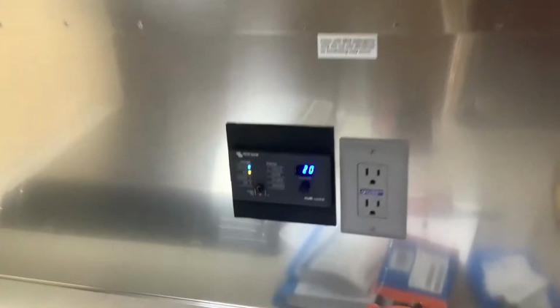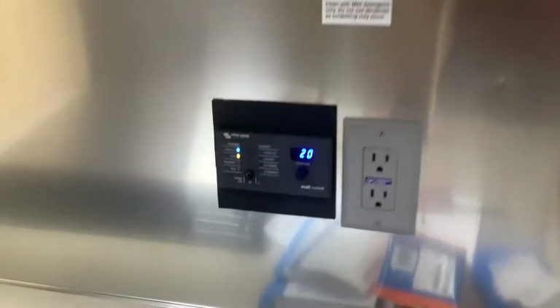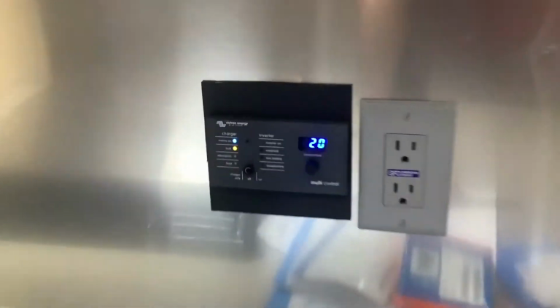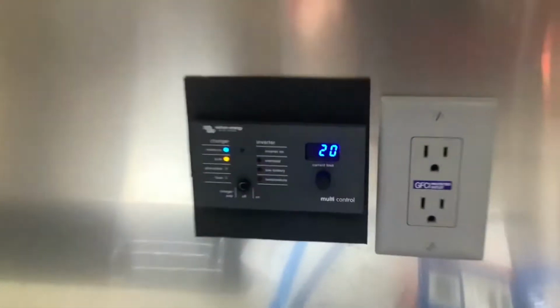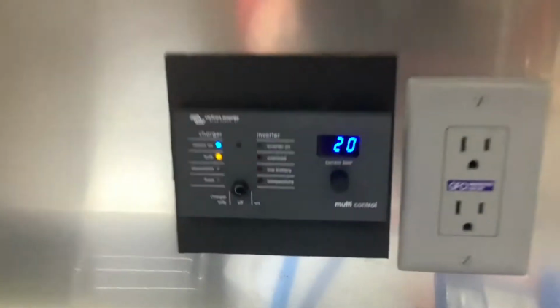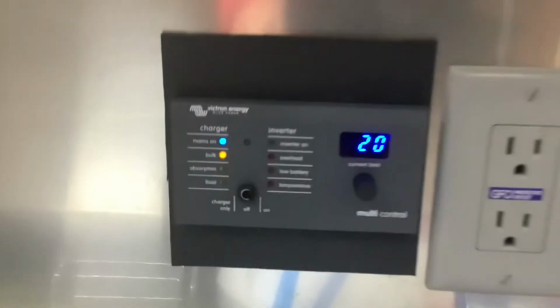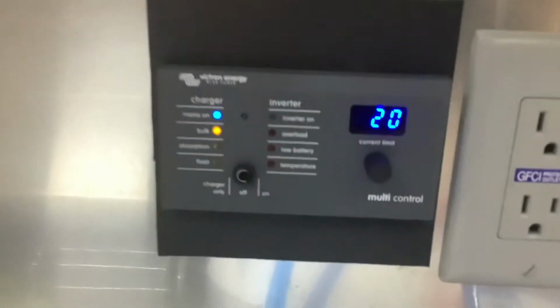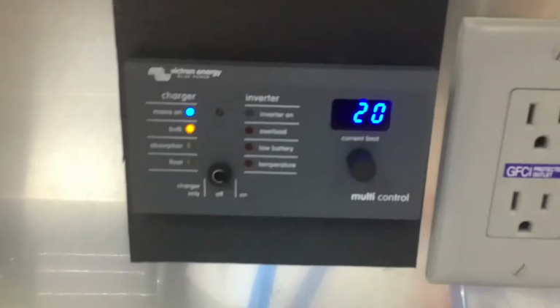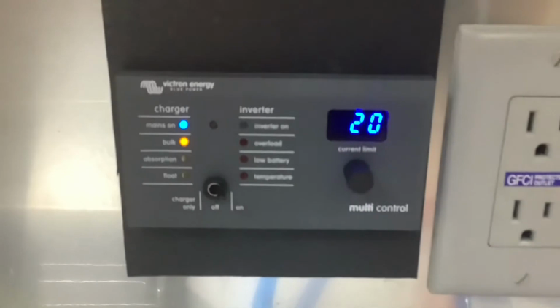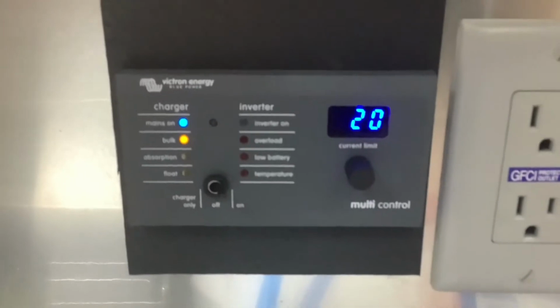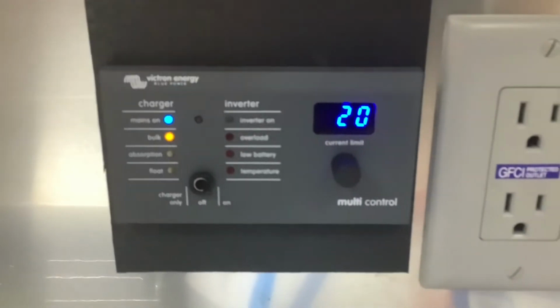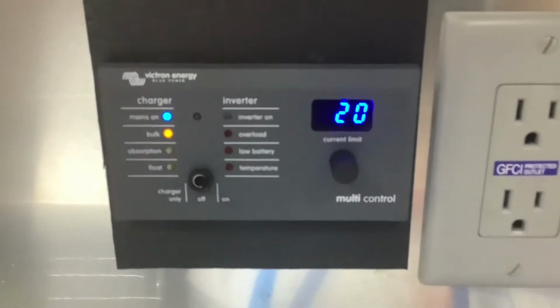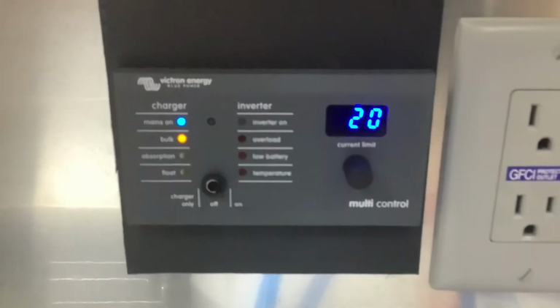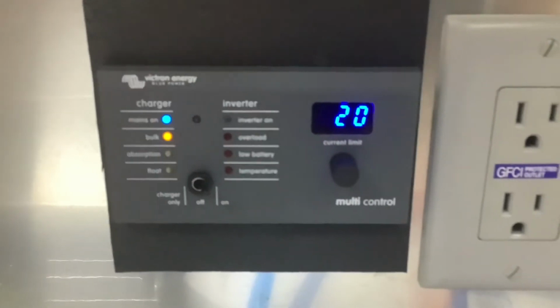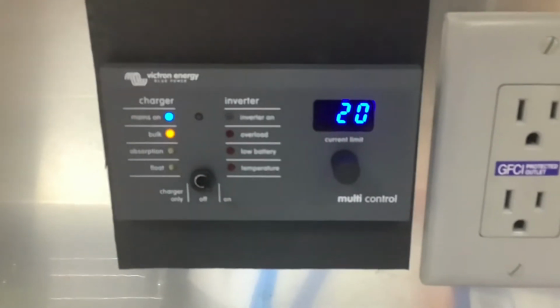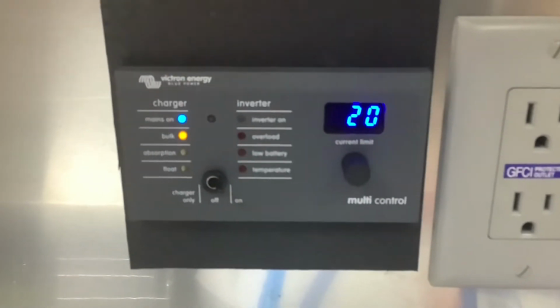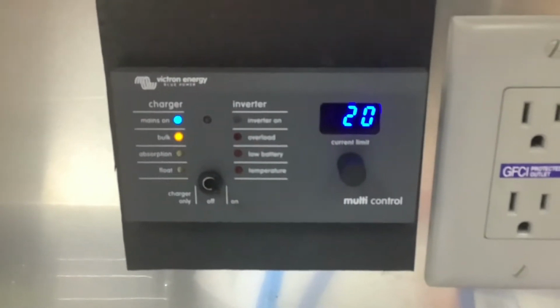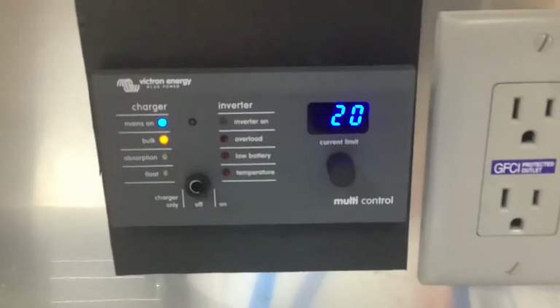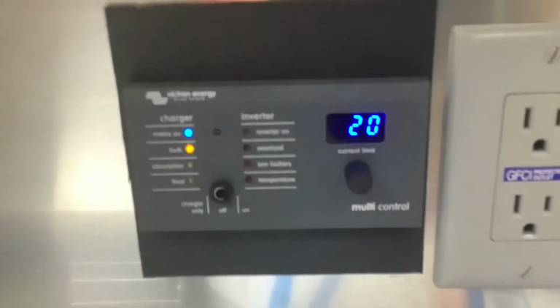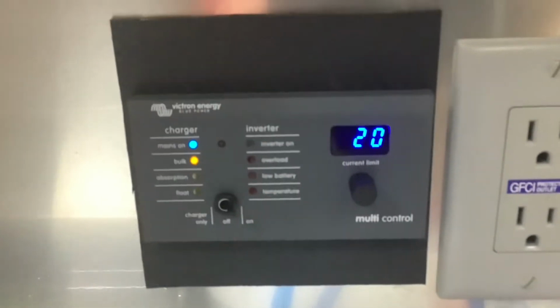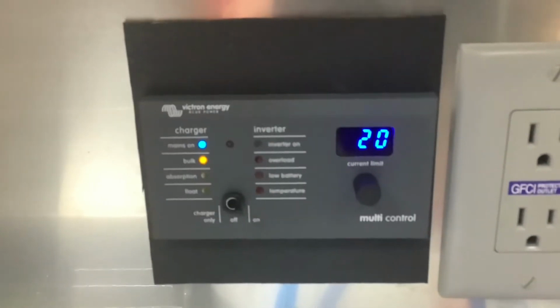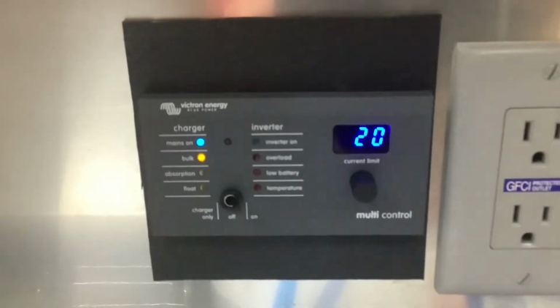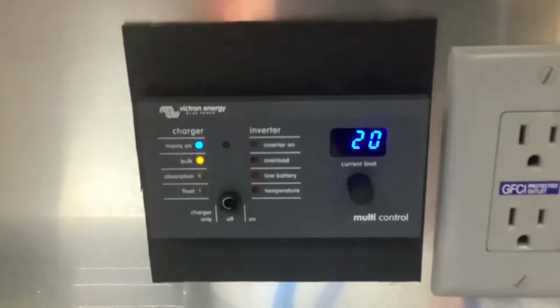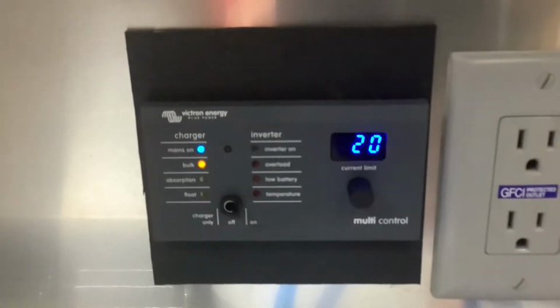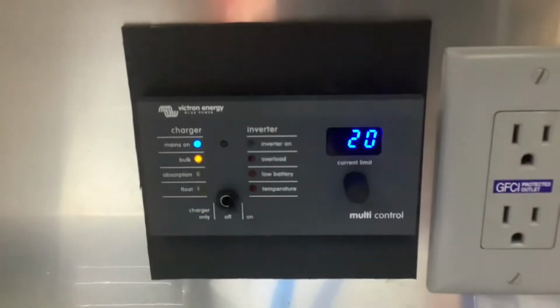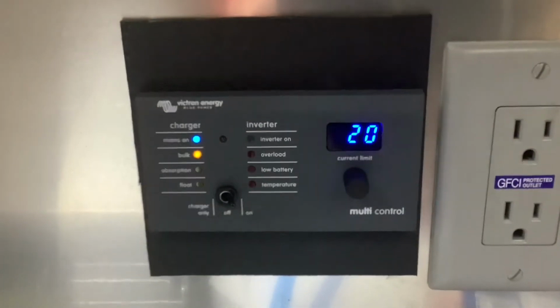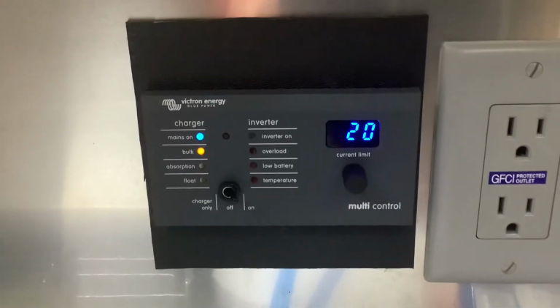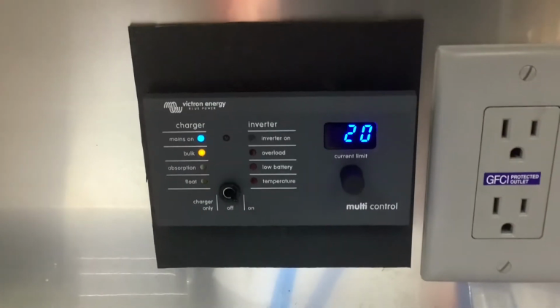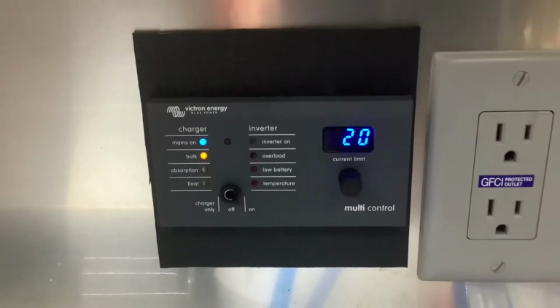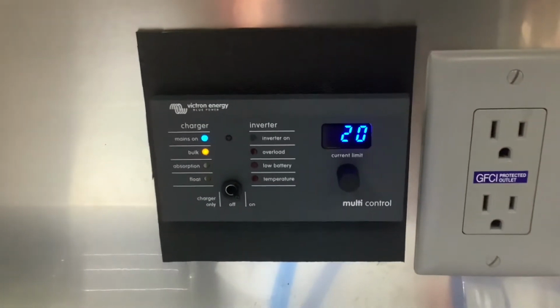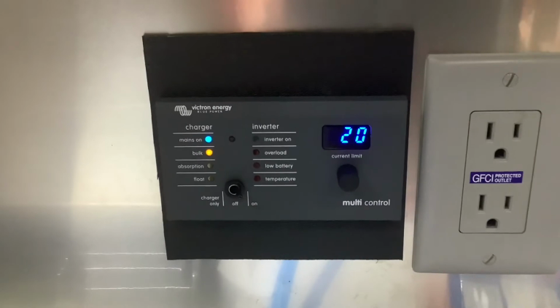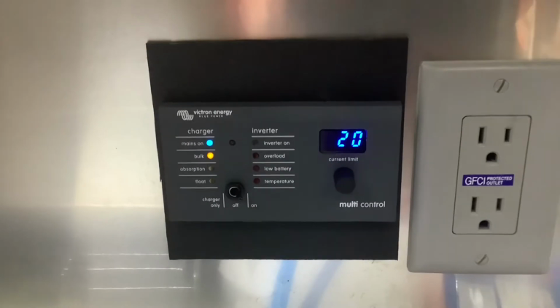Along the back wall here, this is where we installed the inverter digital control monitor. This is how you're going to turn the inverter on and off.